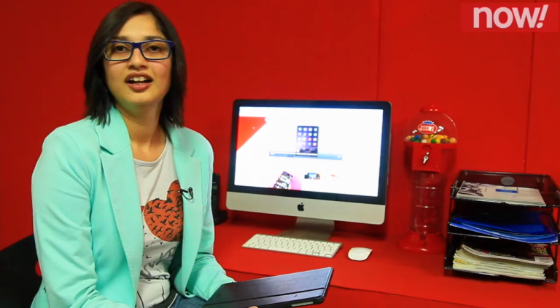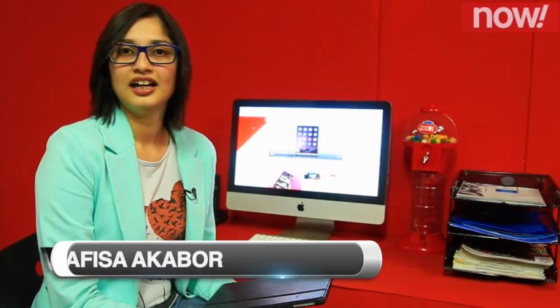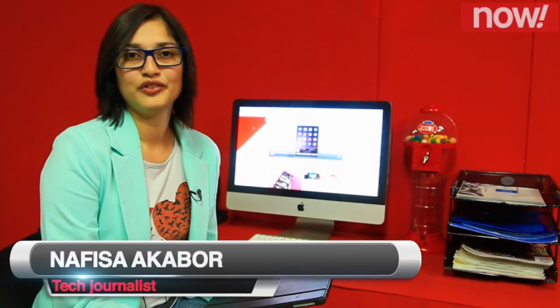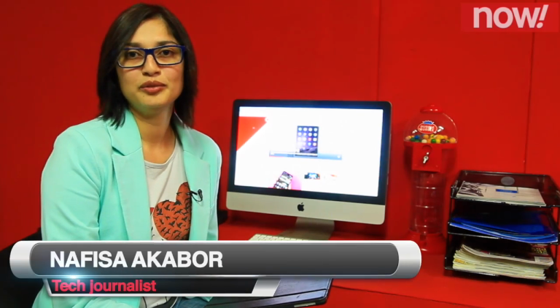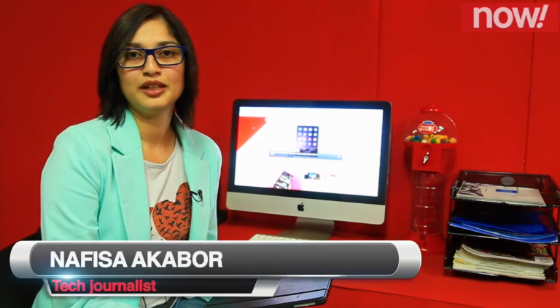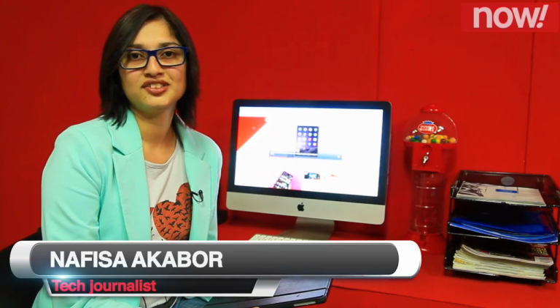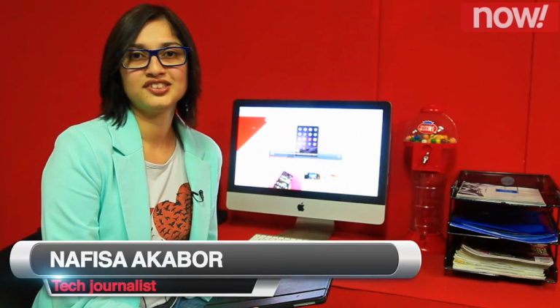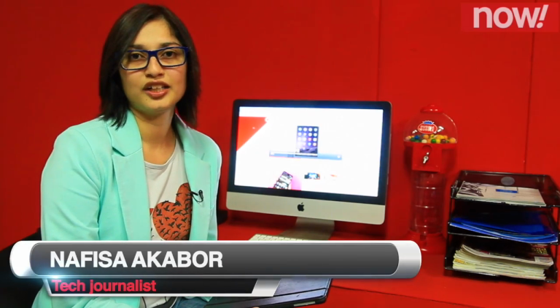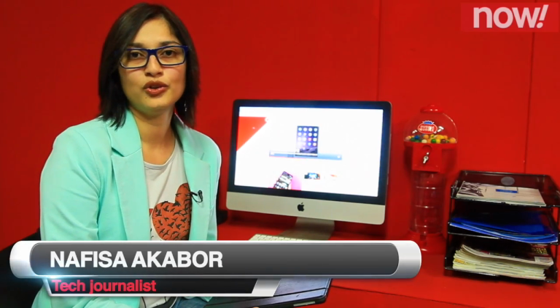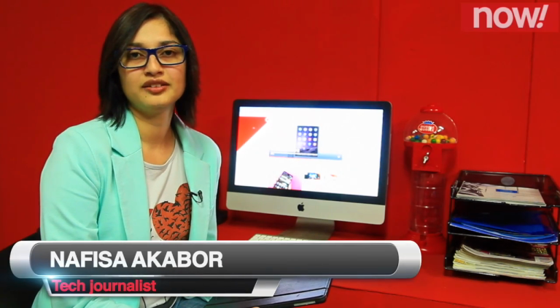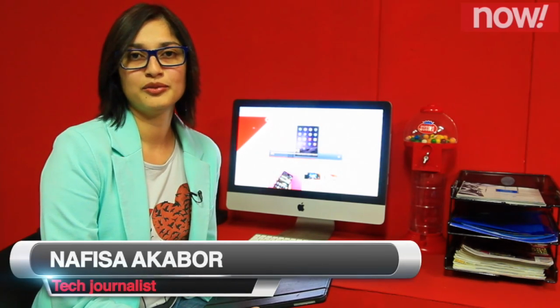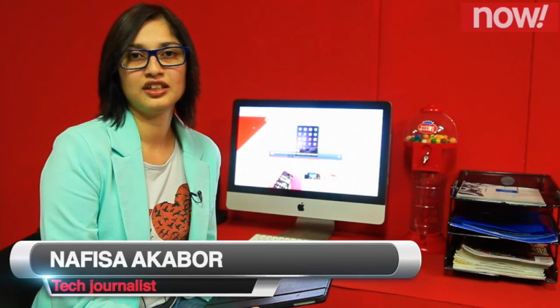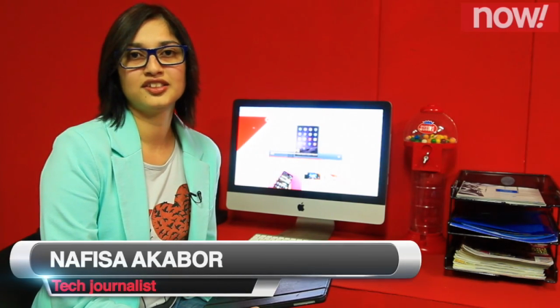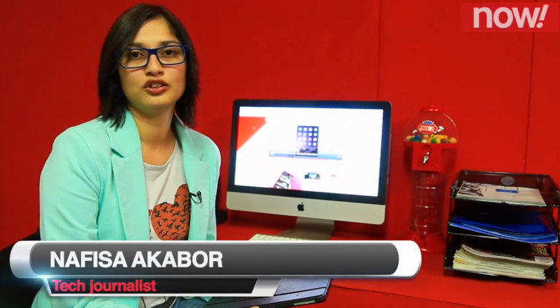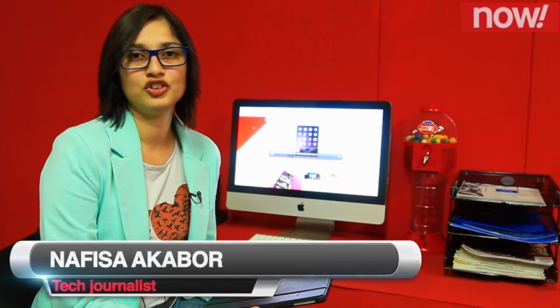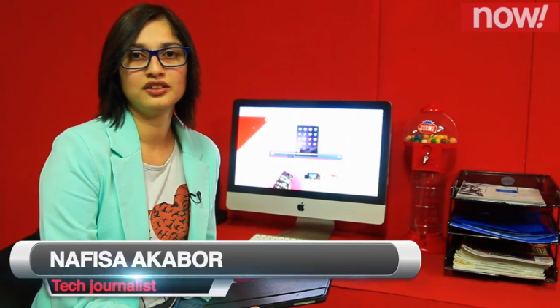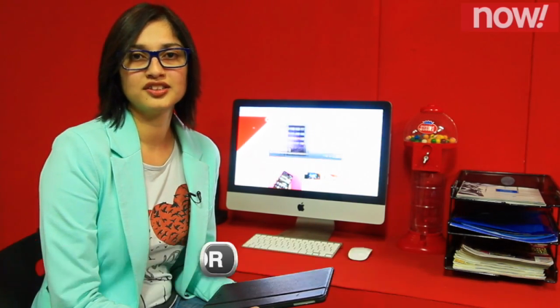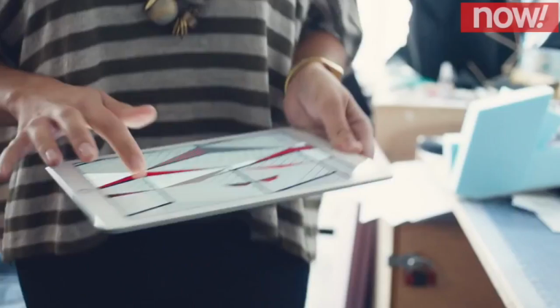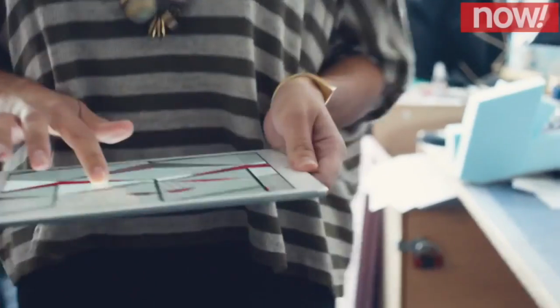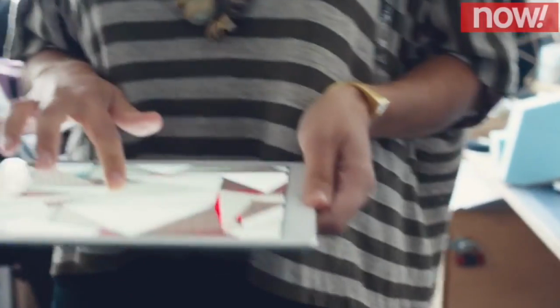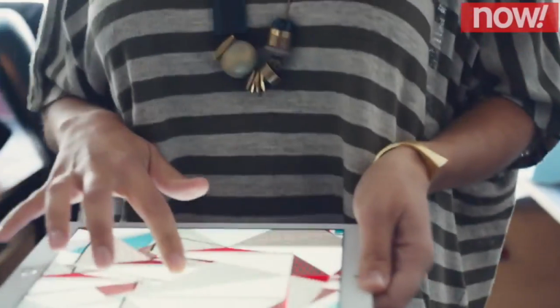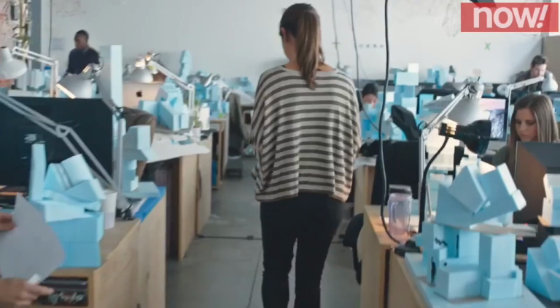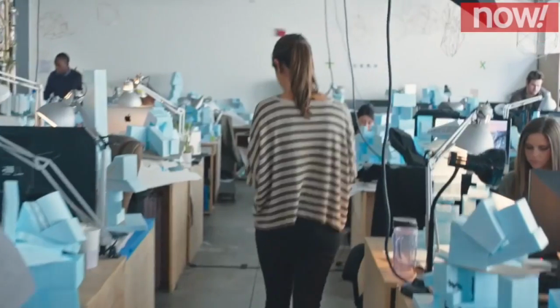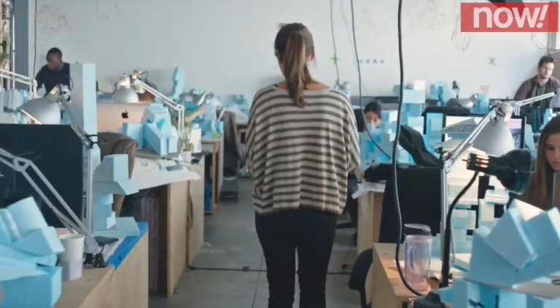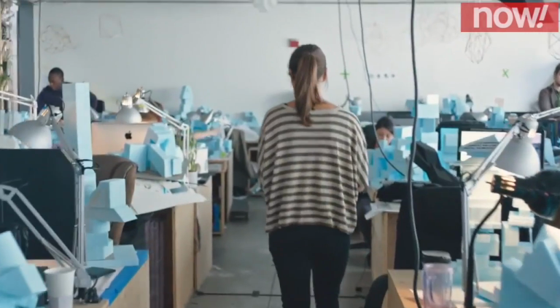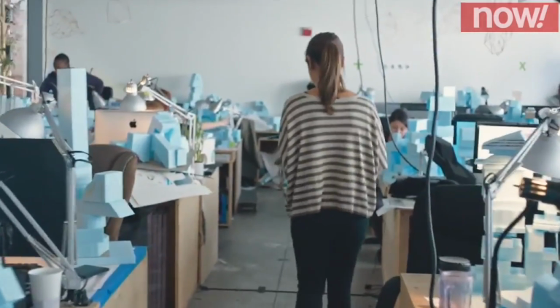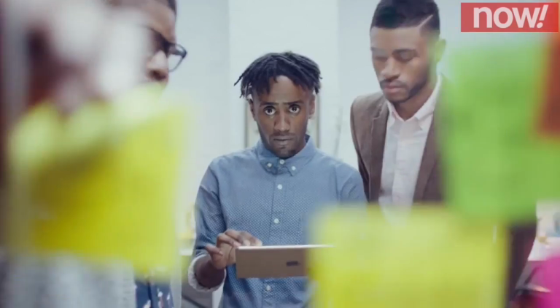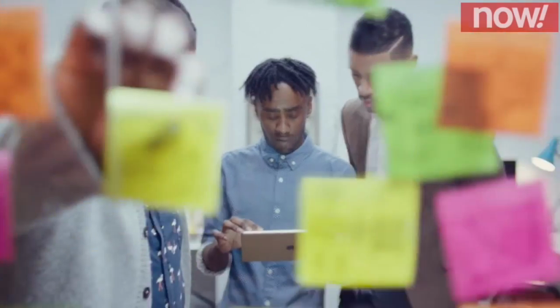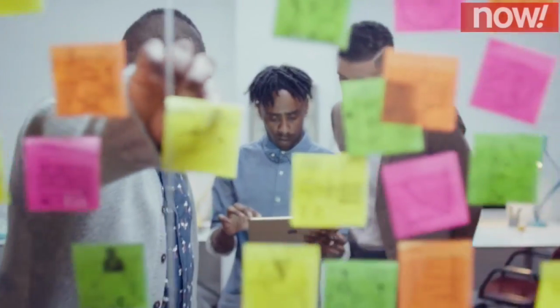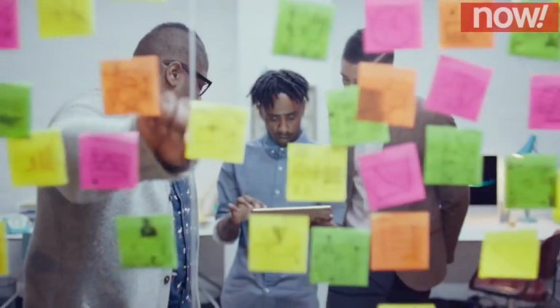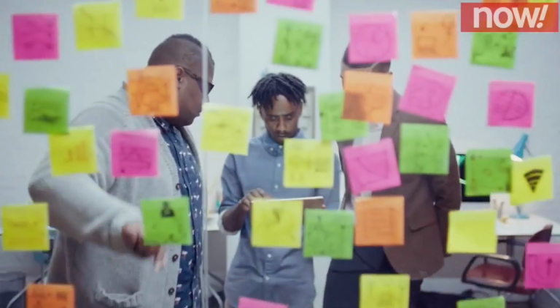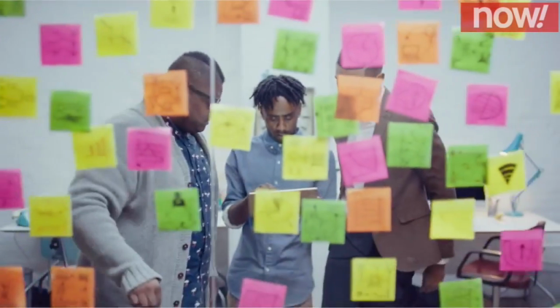Hi everyone, my name is Nafisa Aqaba and I'm a freelance technology journalist. Today I'll be showing you more about the iPad Air 2 and how you can use it for business.